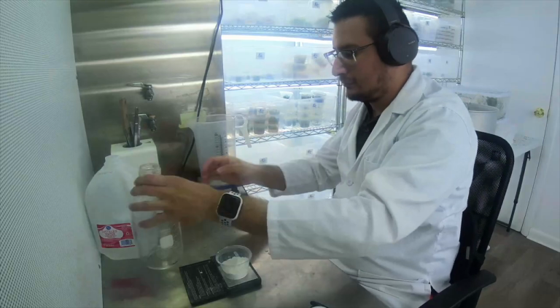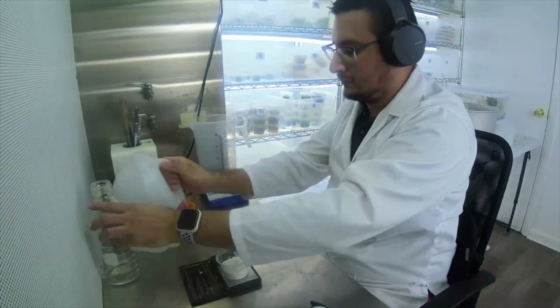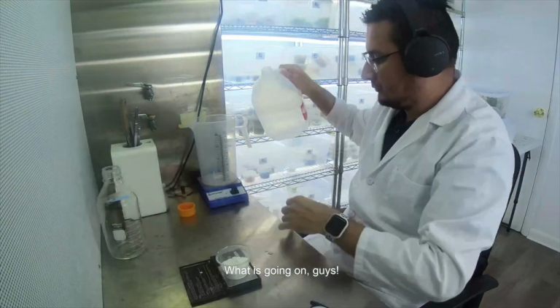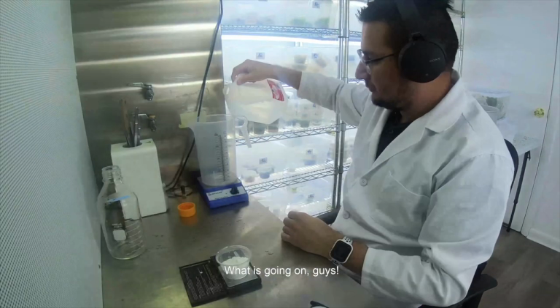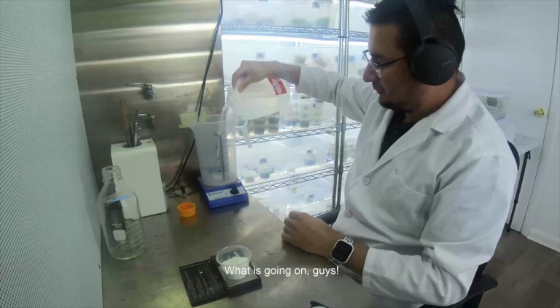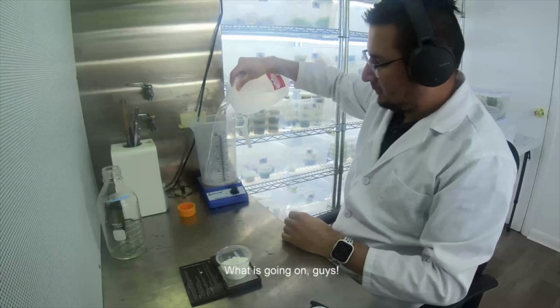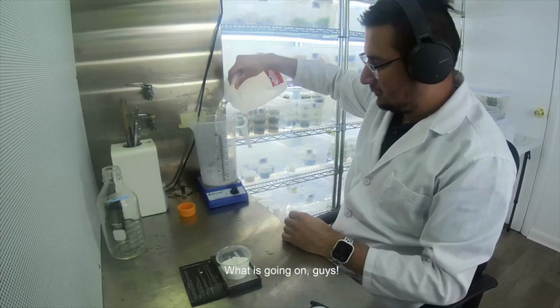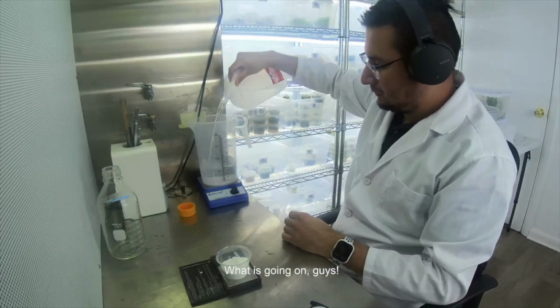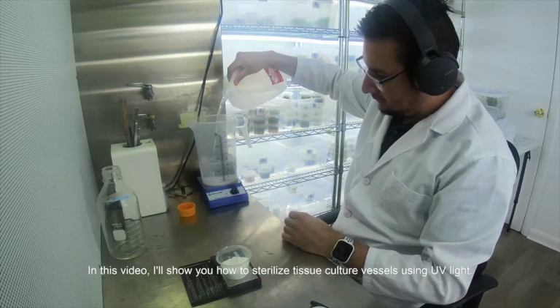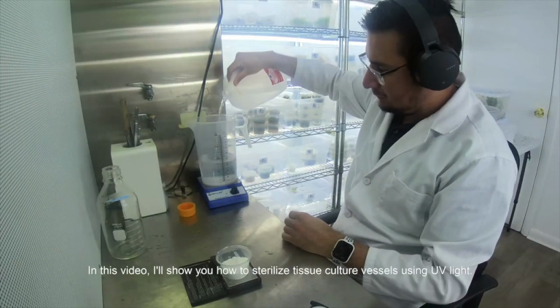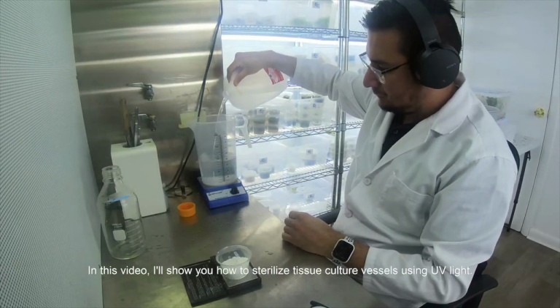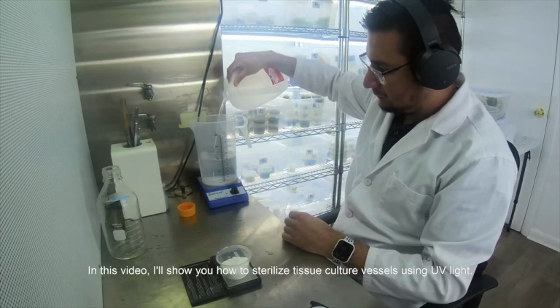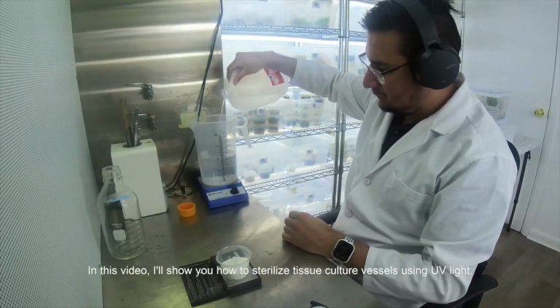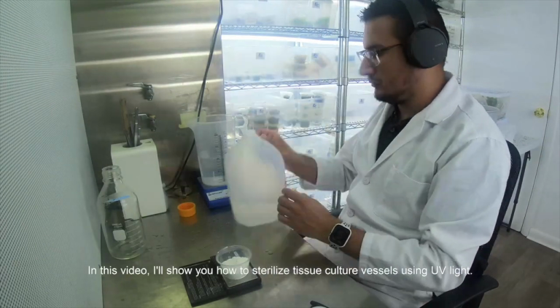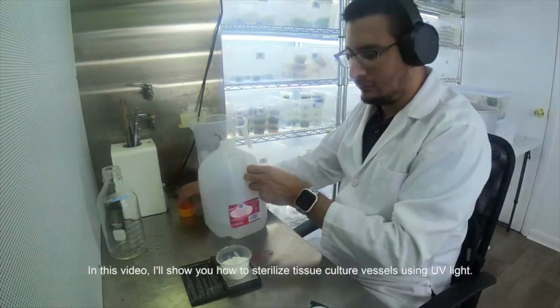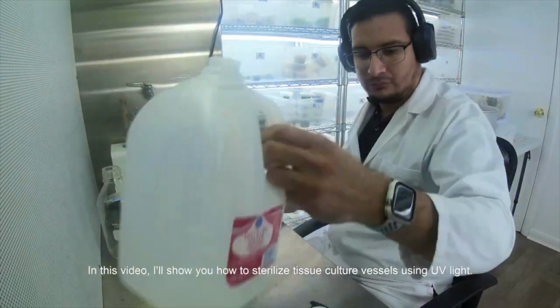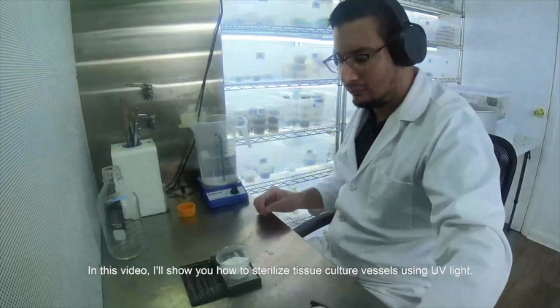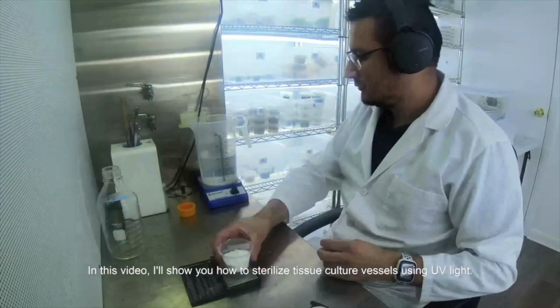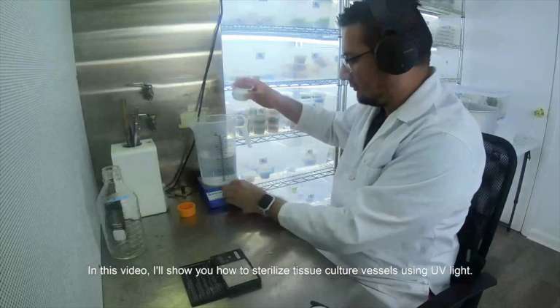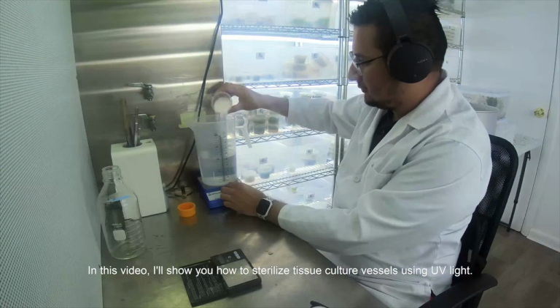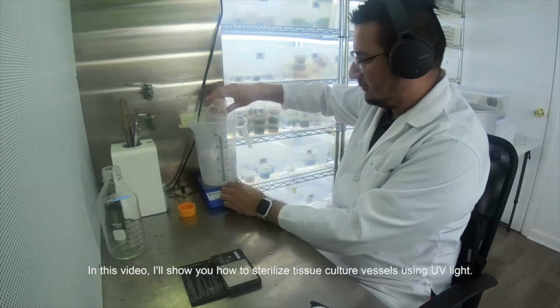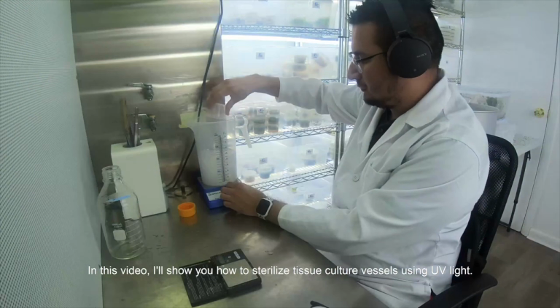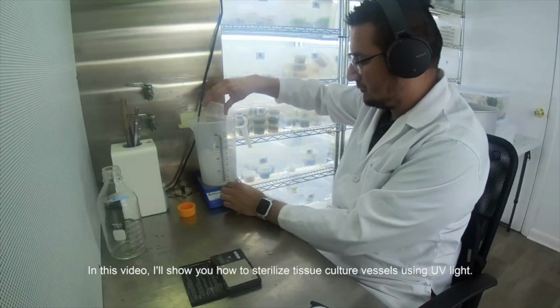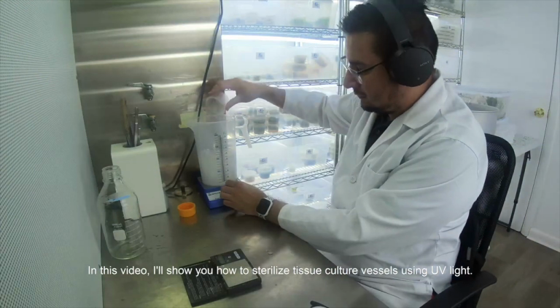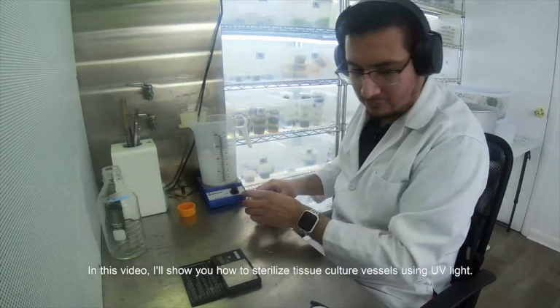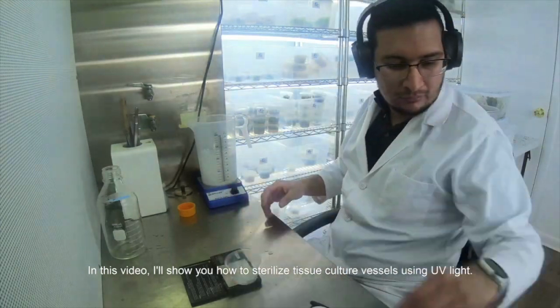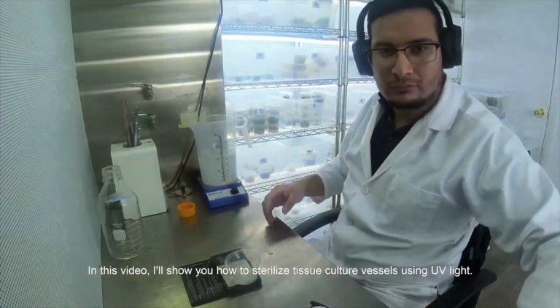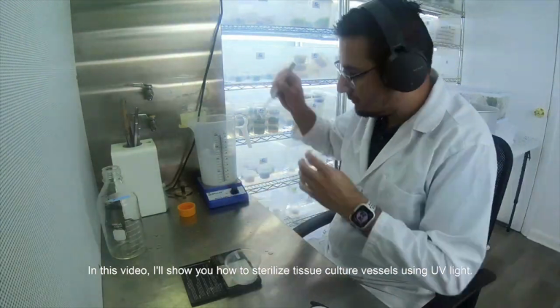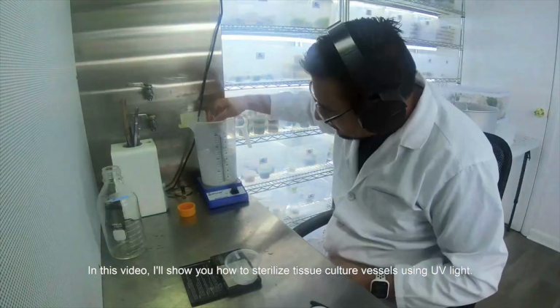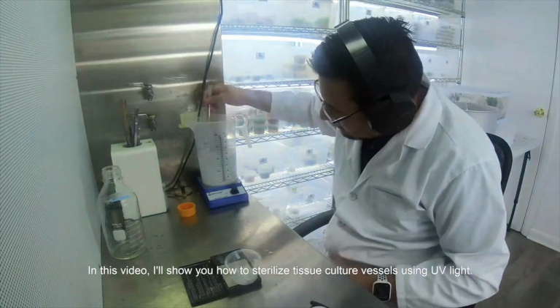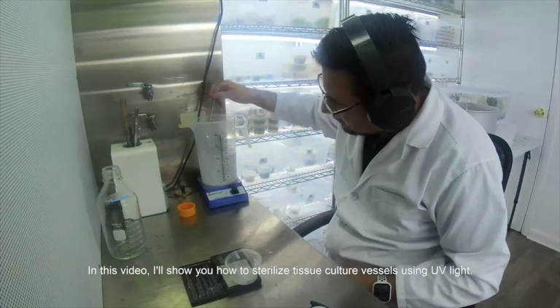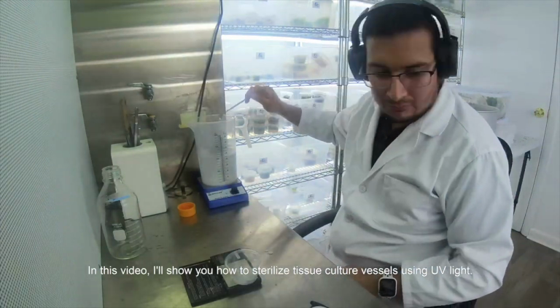What is going on guys. In this video I will show you how to sterilize T-shop Kortul vessels using UV light.